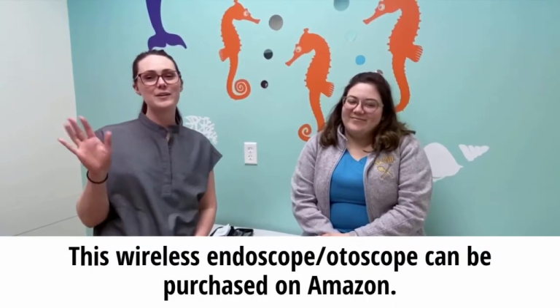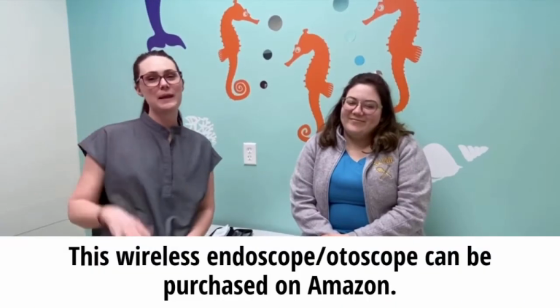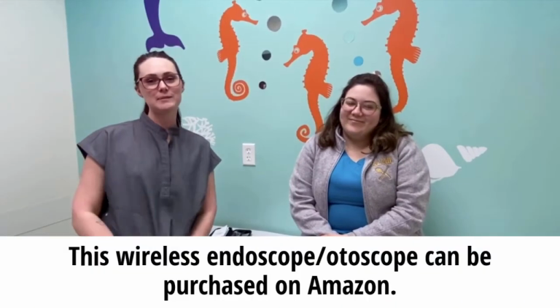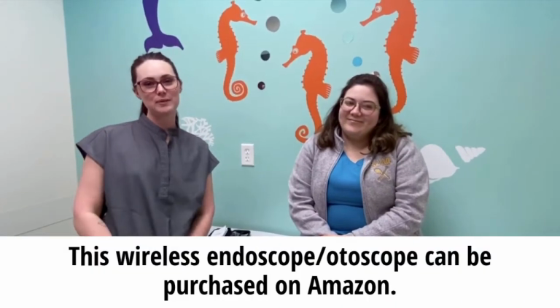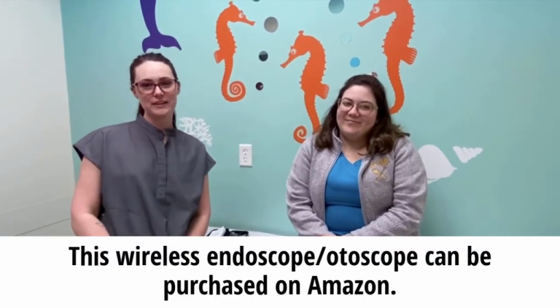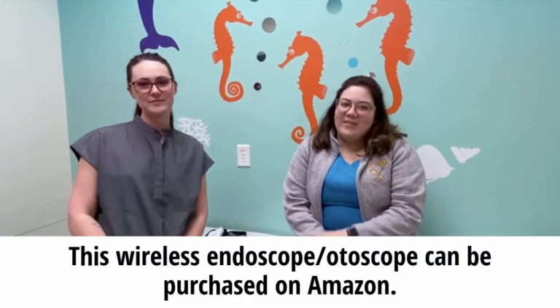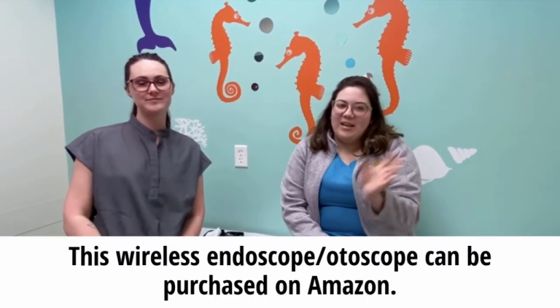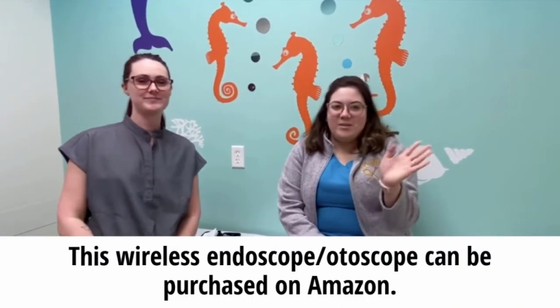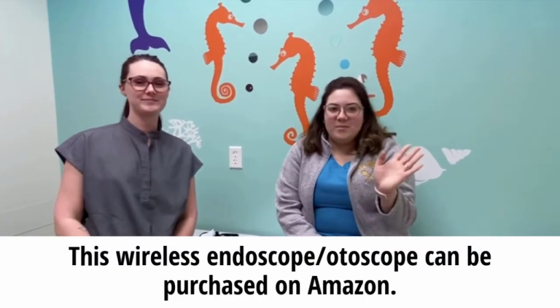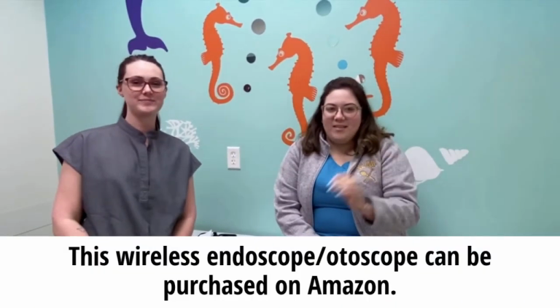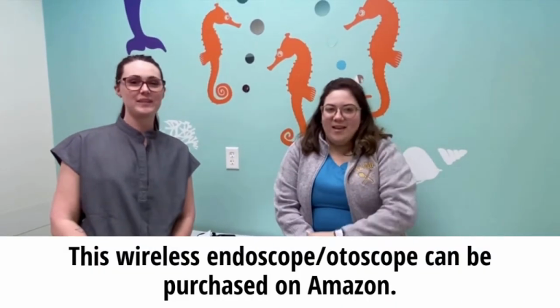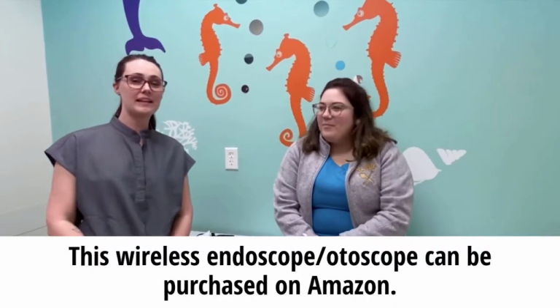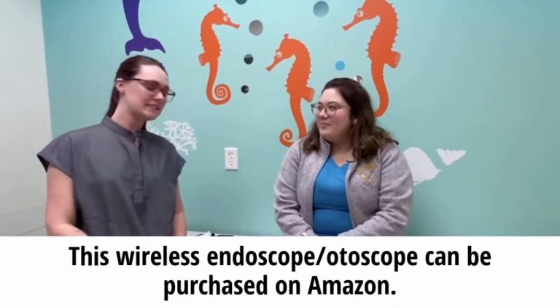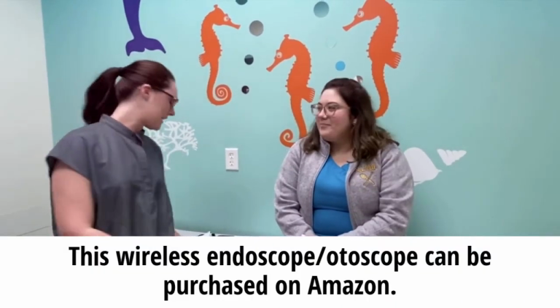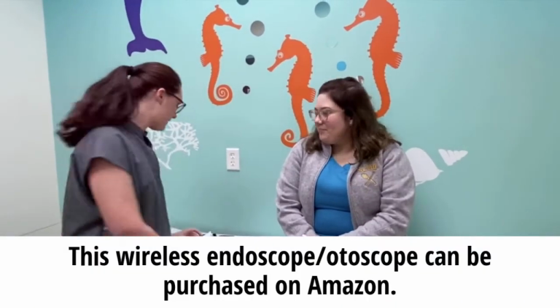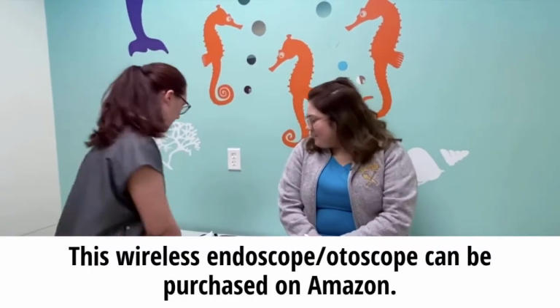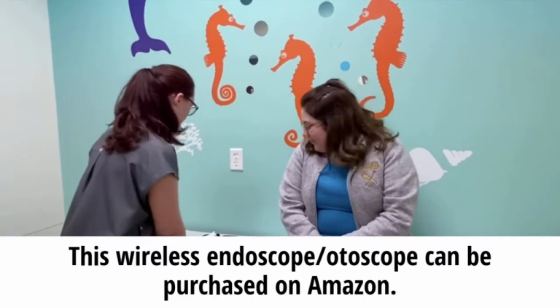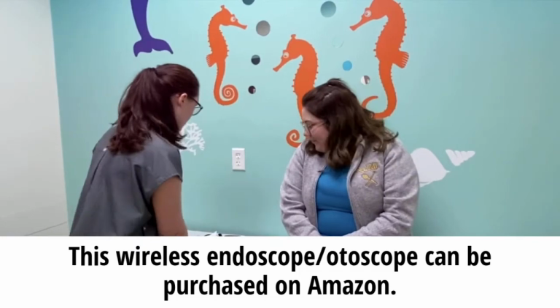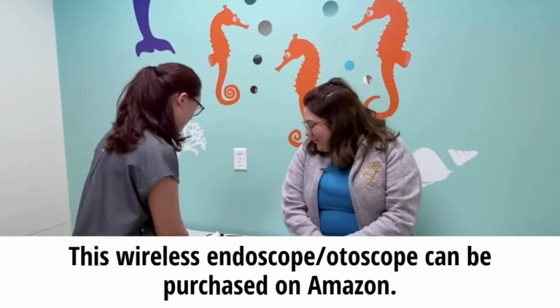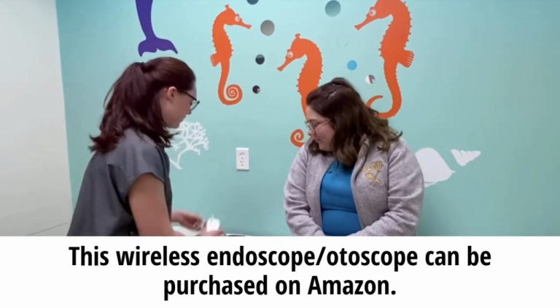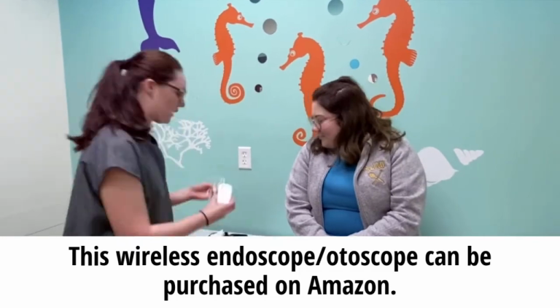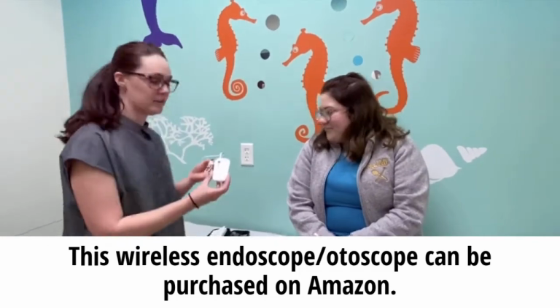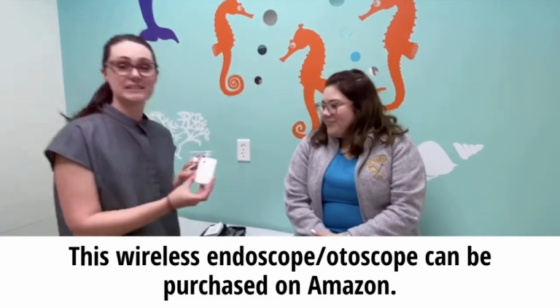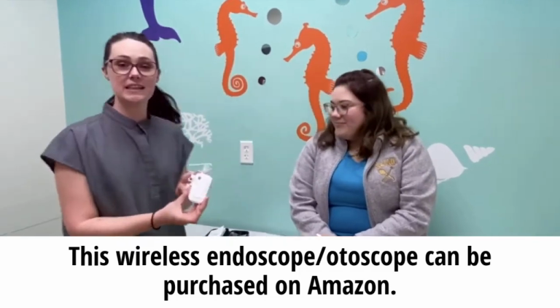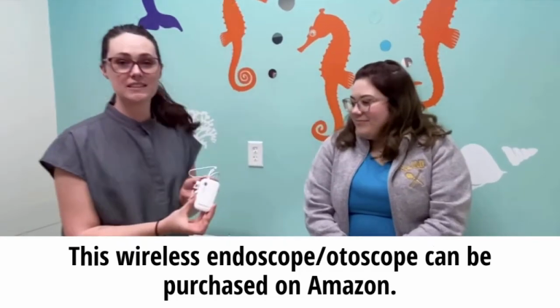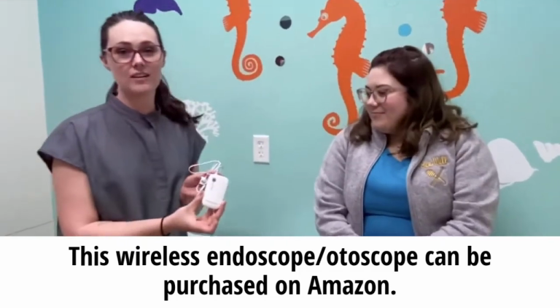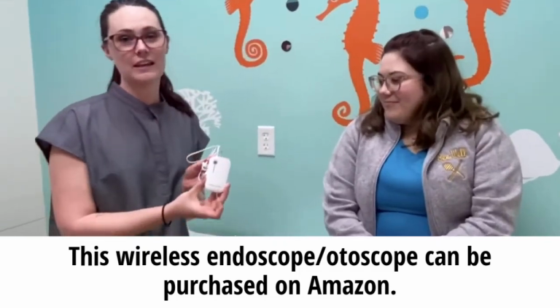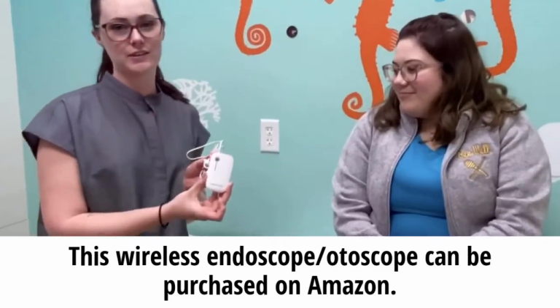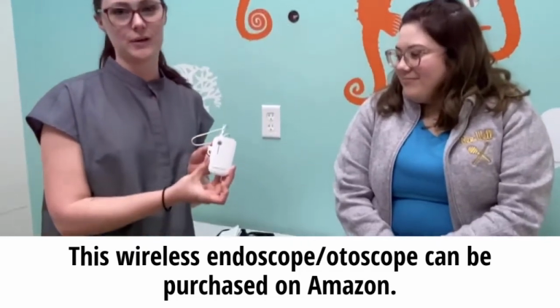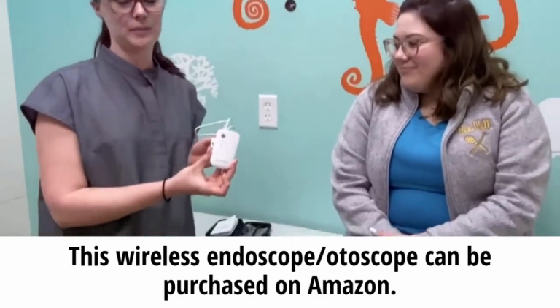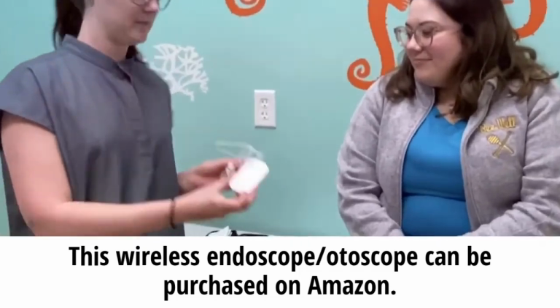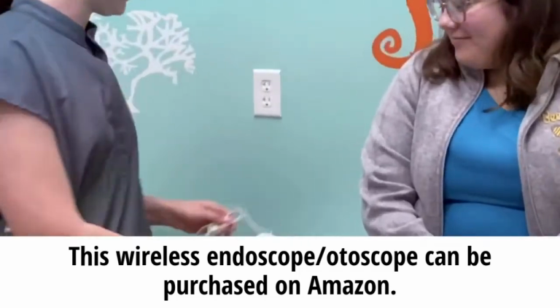Hi there, my name is Marie and I'm Samantha and today we're going to be teaching you how to use the Teslog Endoscope.